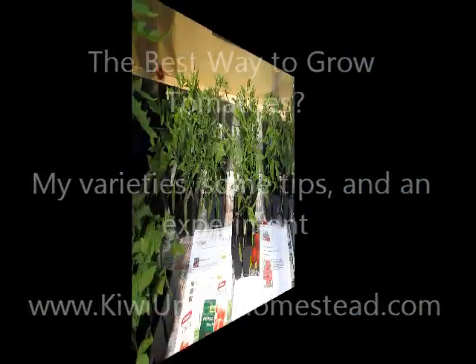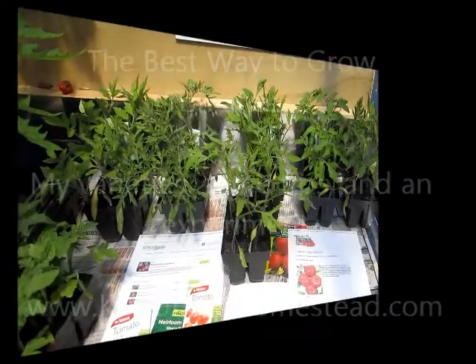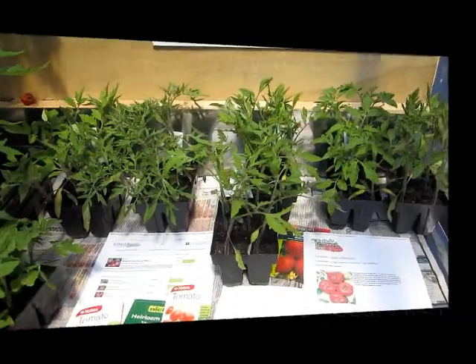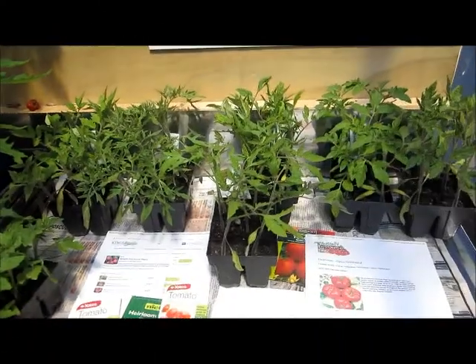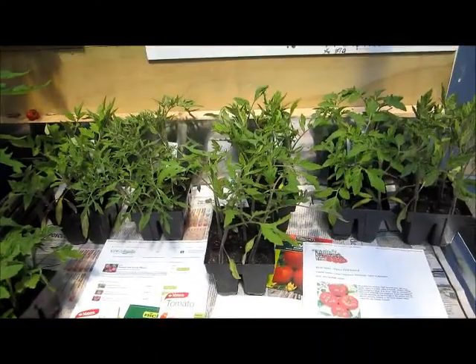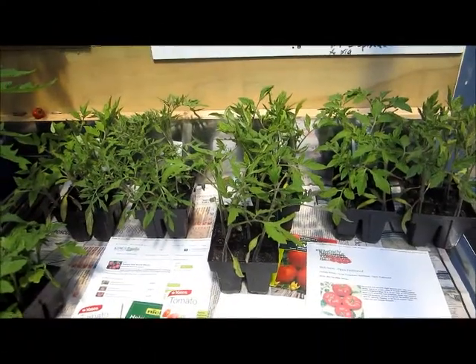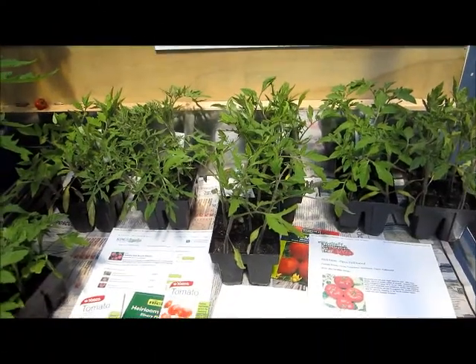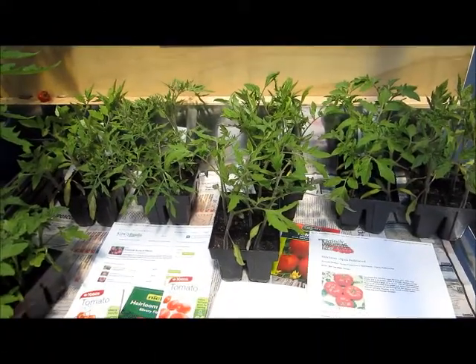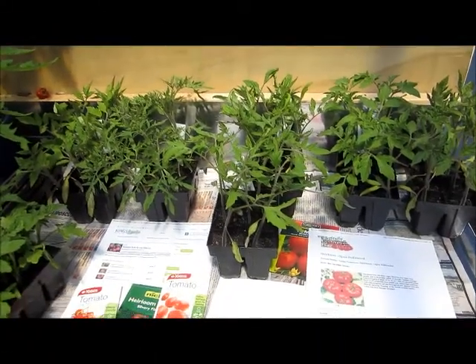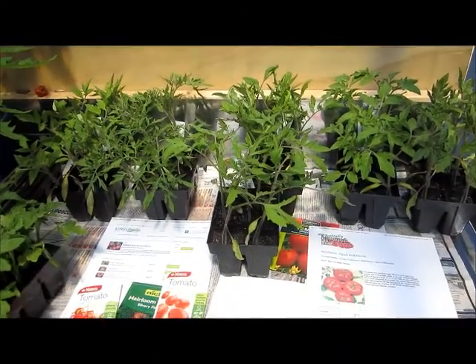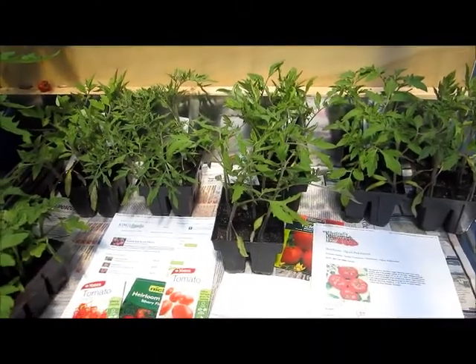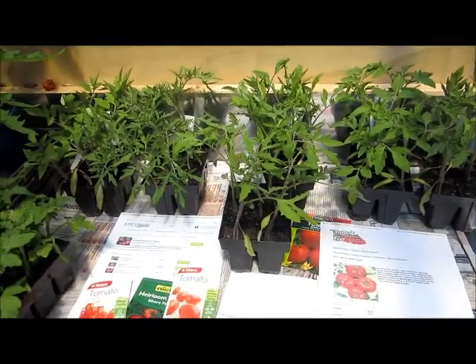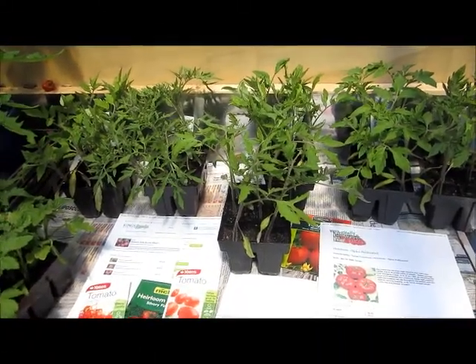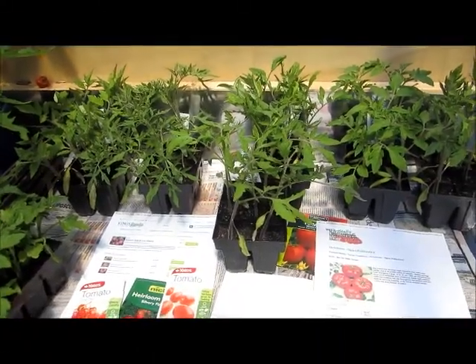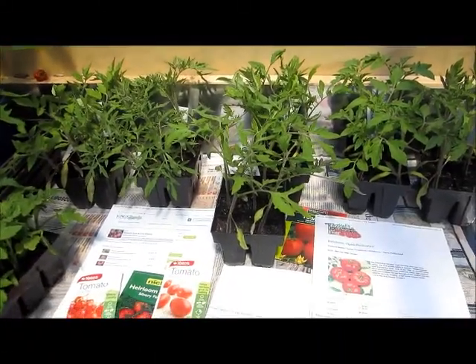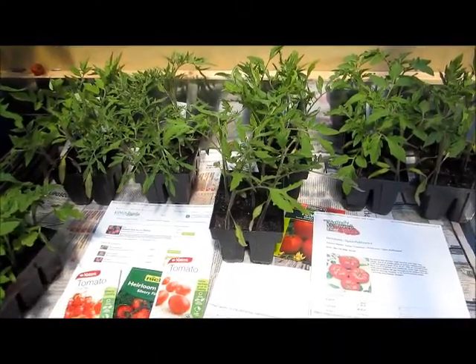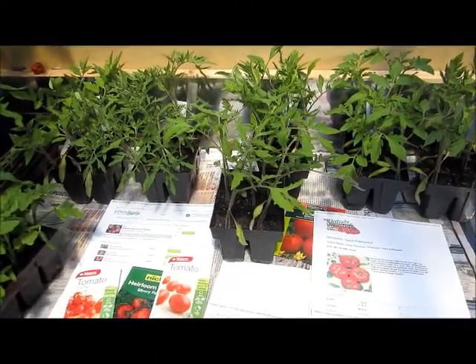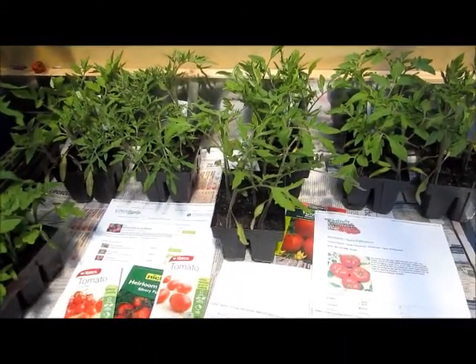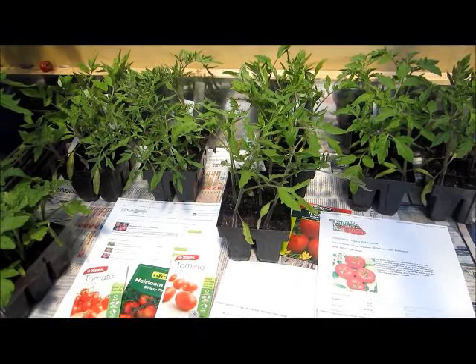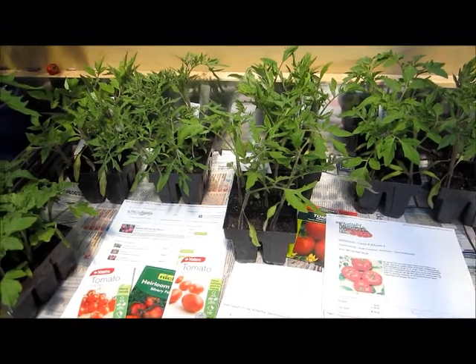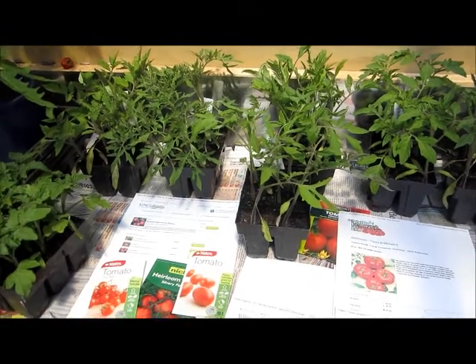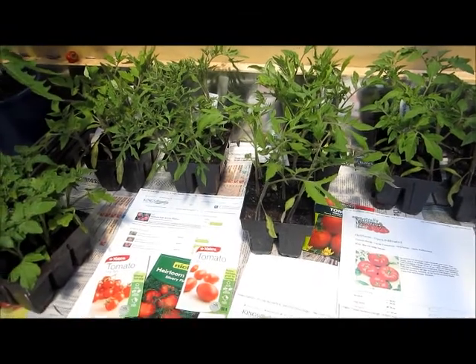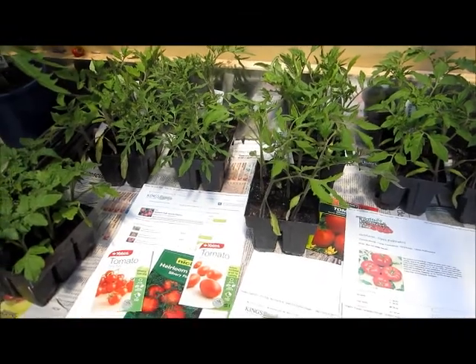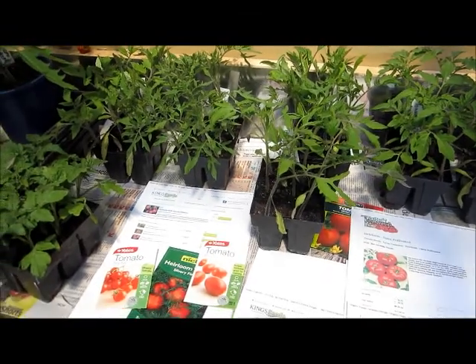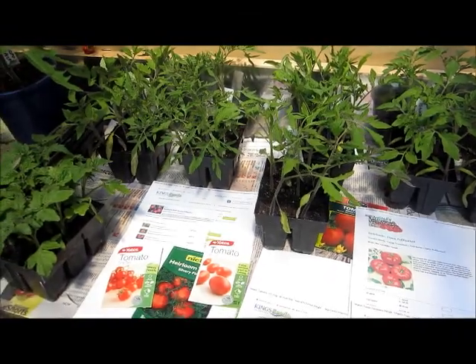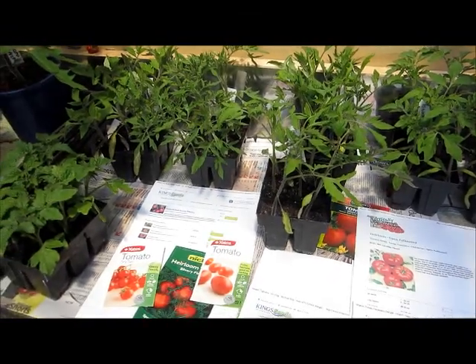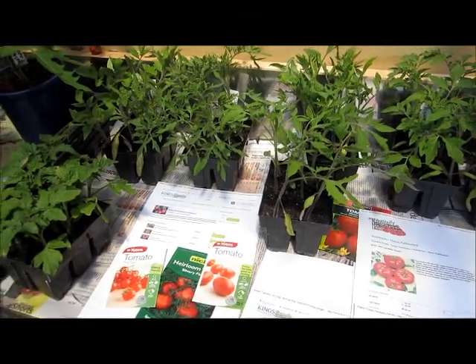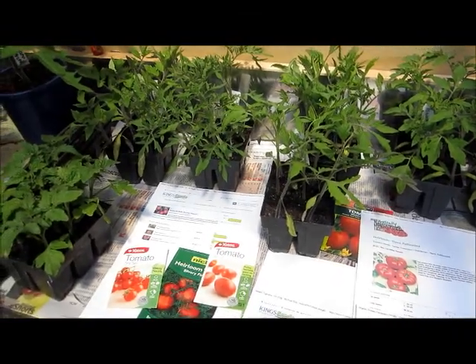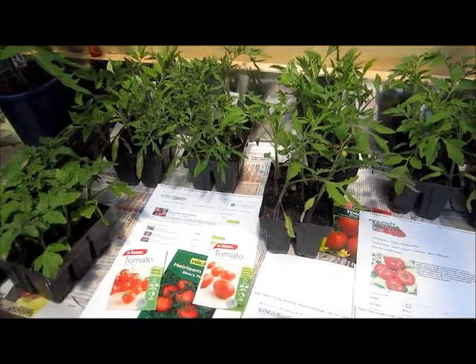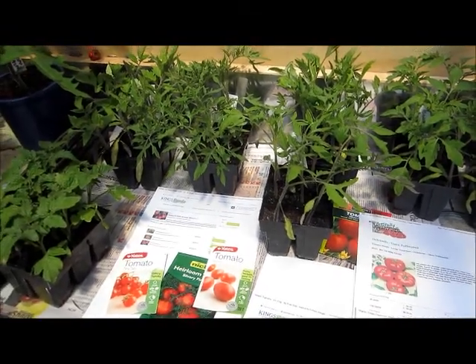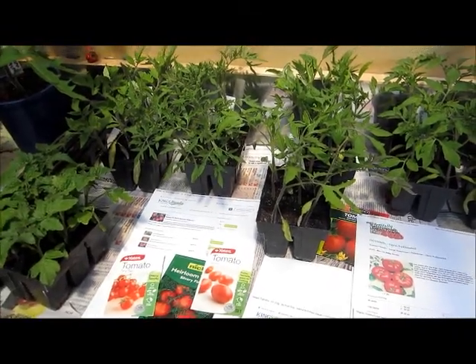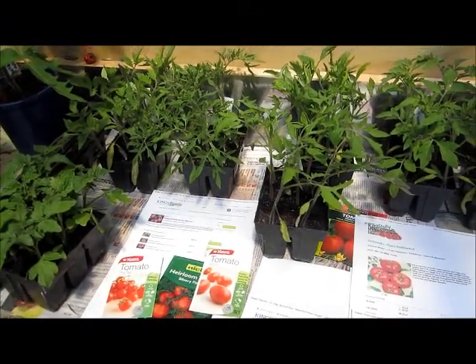Hi, this is Cynthia from Kiwi Urban Homestead. Today I thought we'd take a look at some of the tomato varieties I'm growing this year and the ways in which I'm growing them.